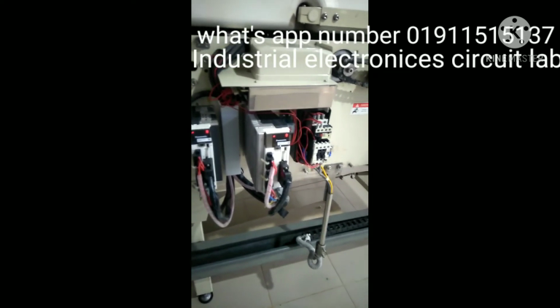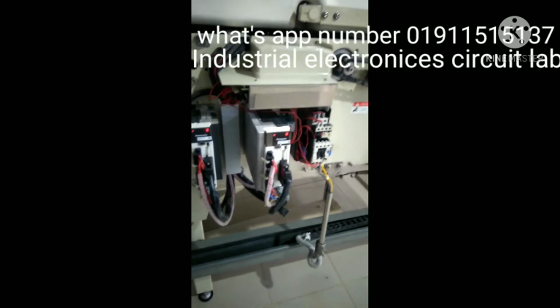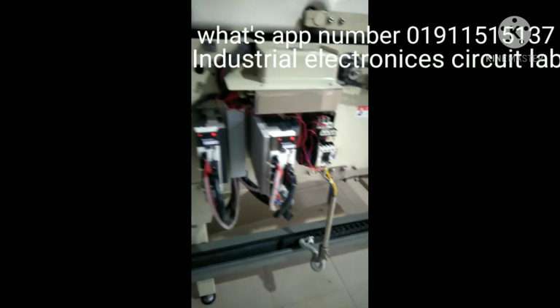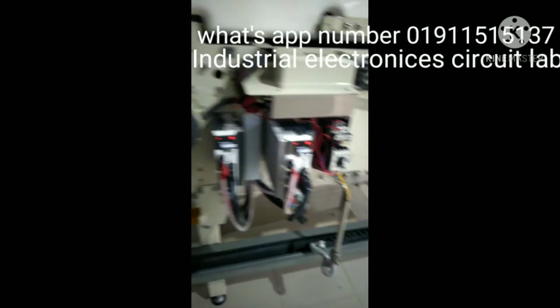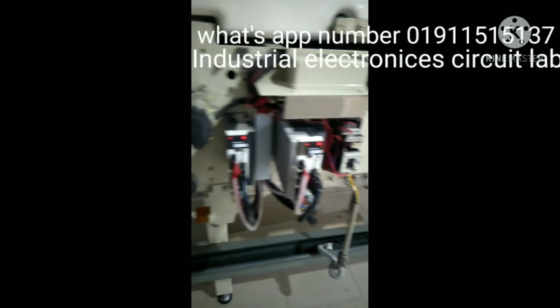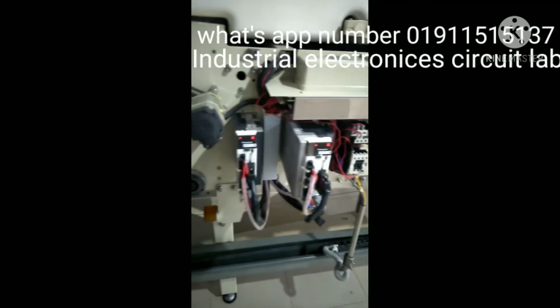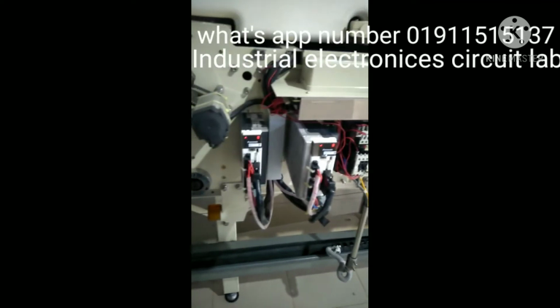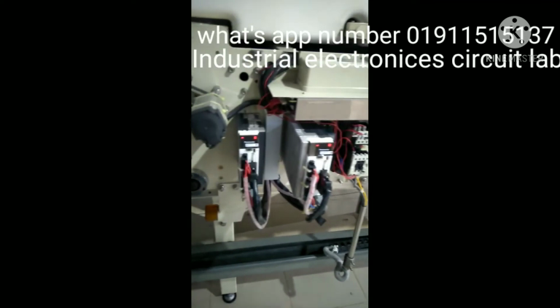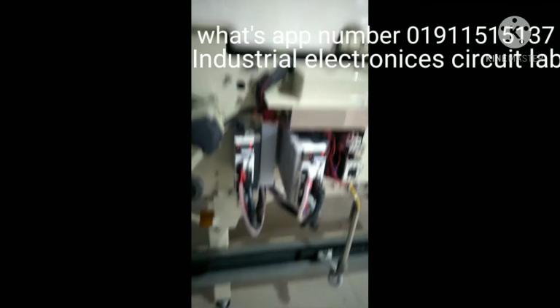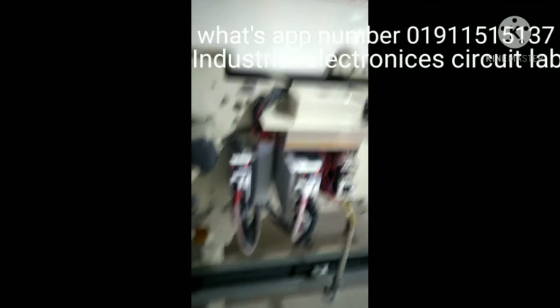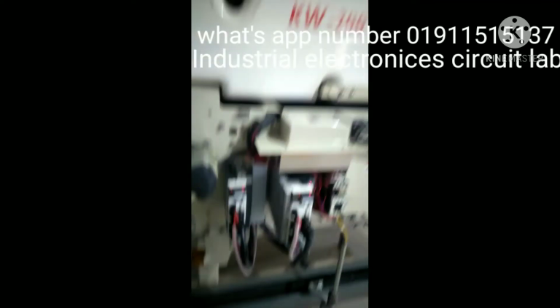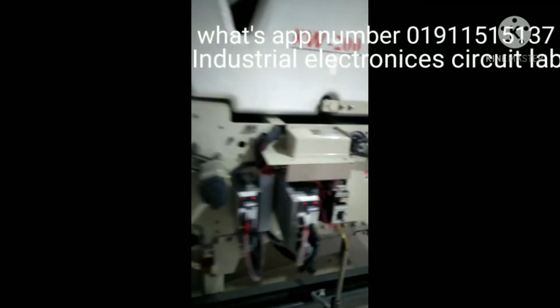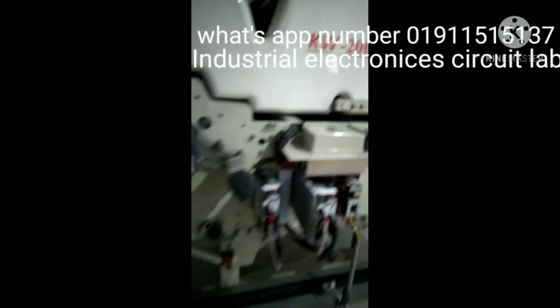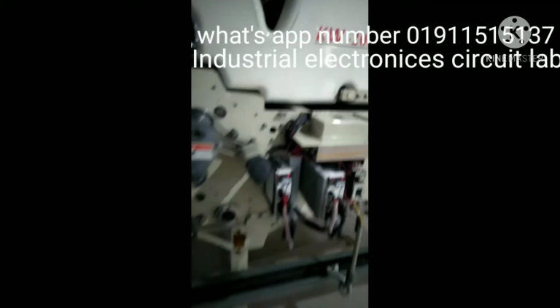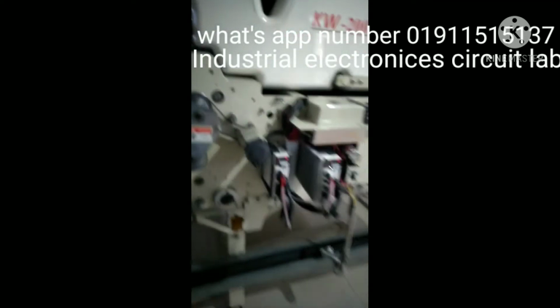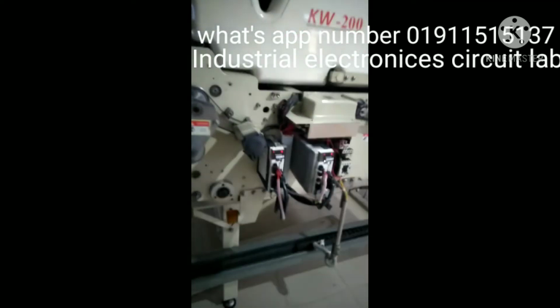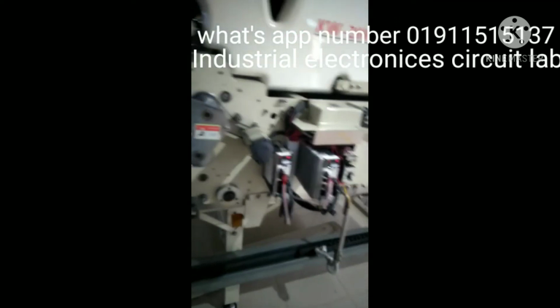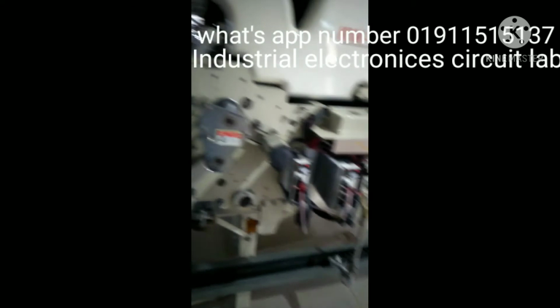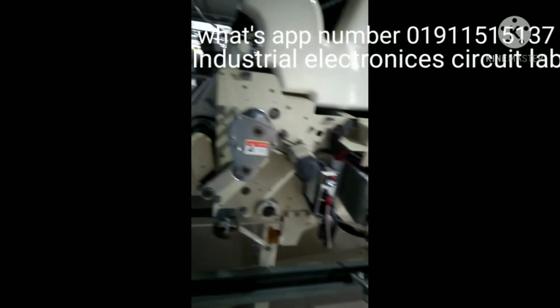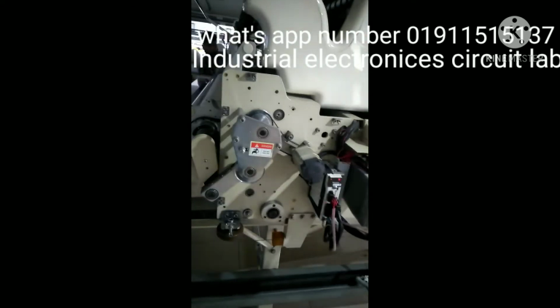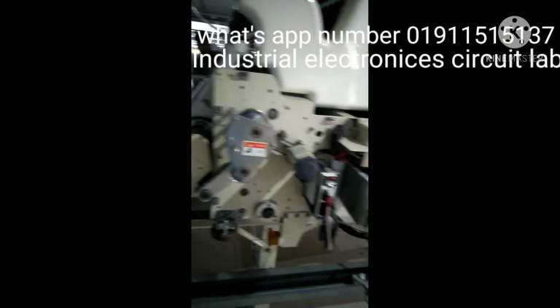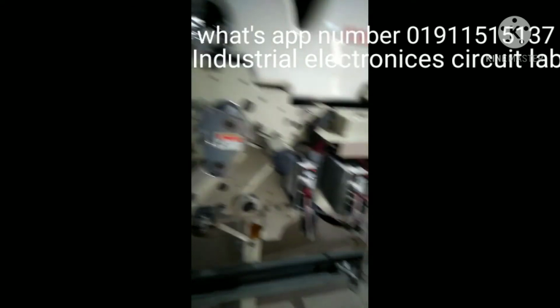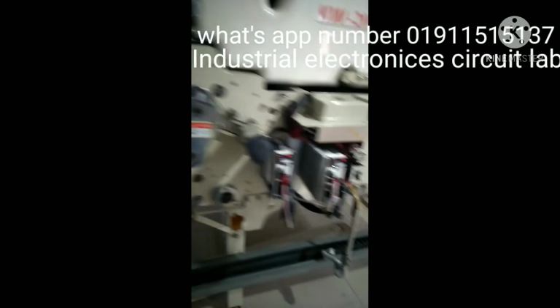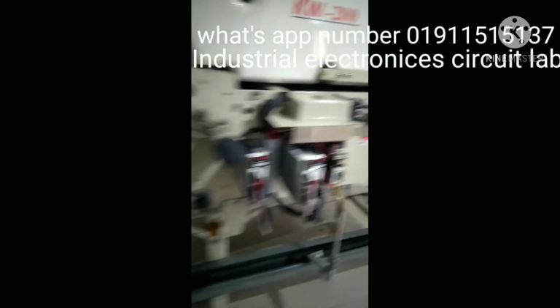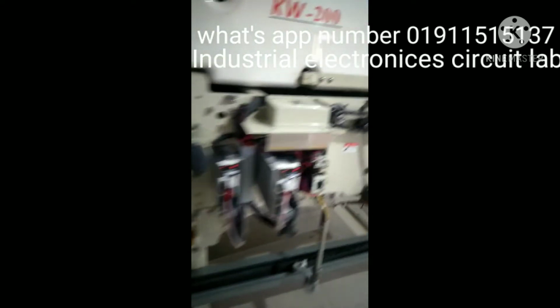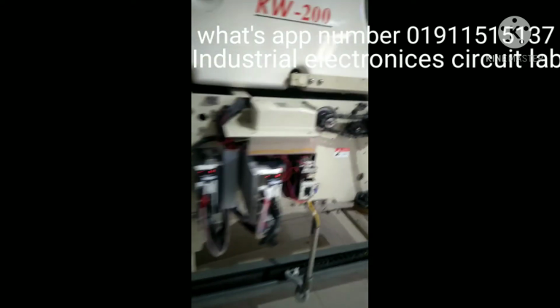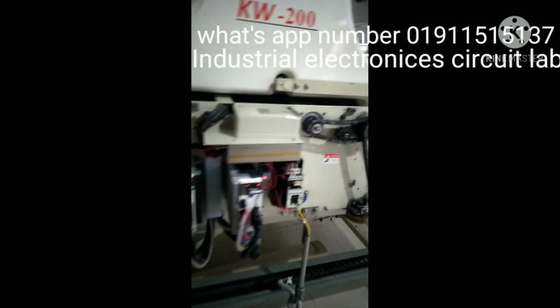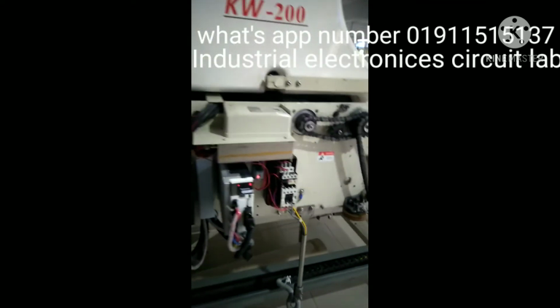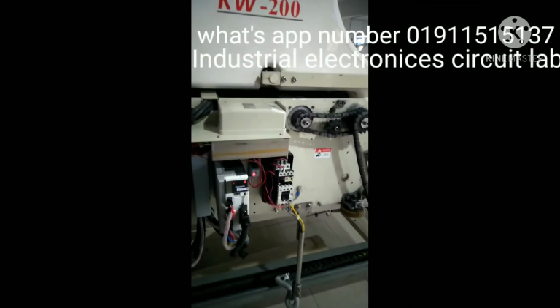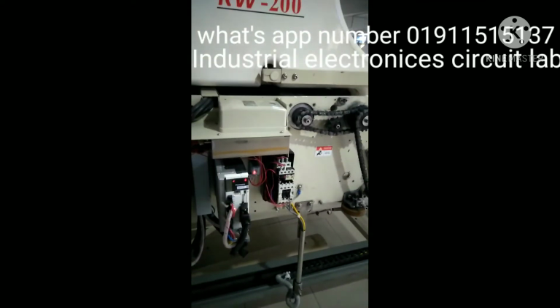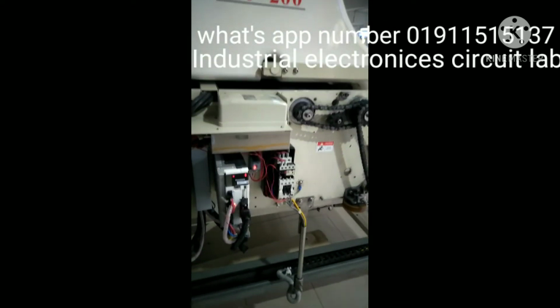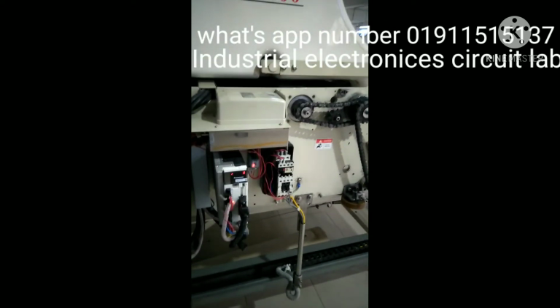I have all electronic circuits, depending on your customers — garments, textile, skinning.